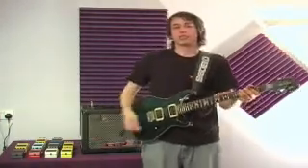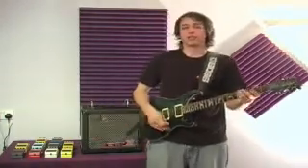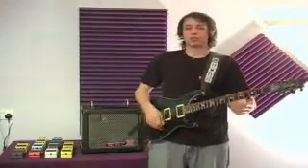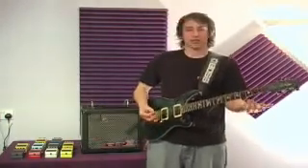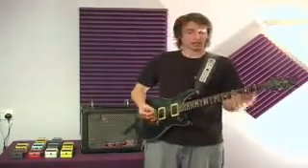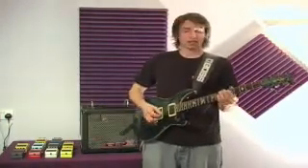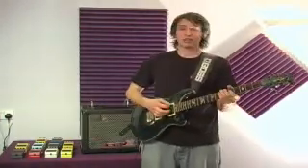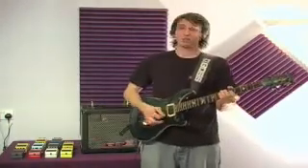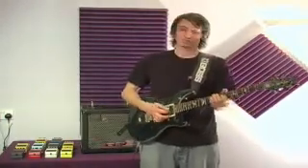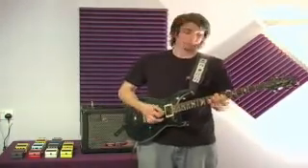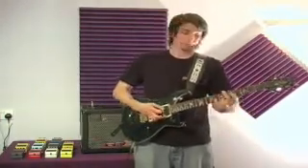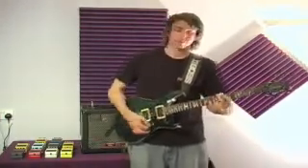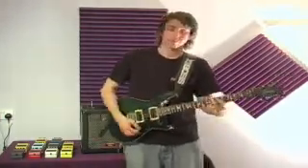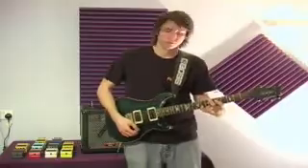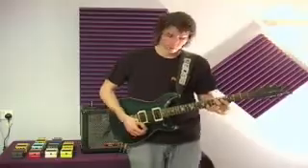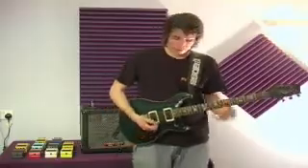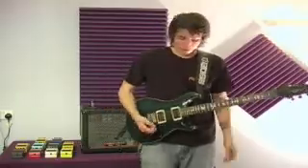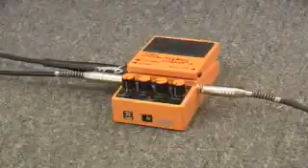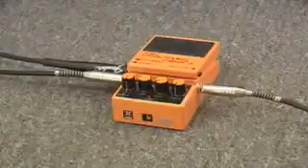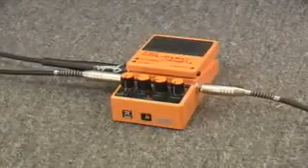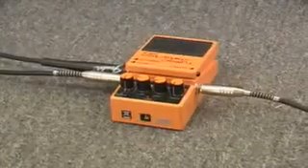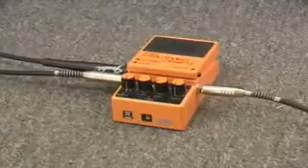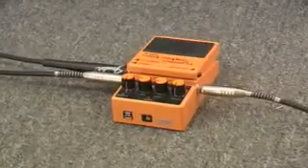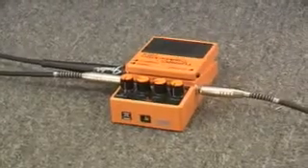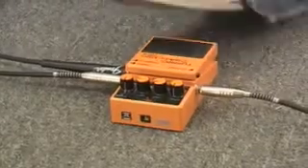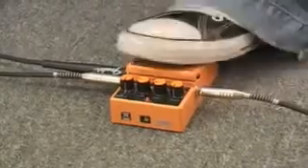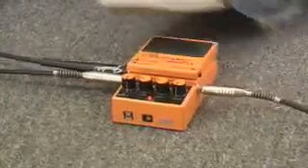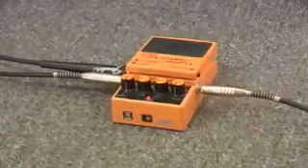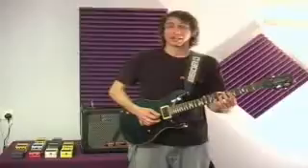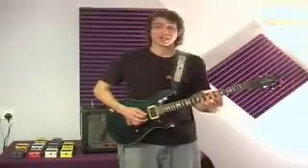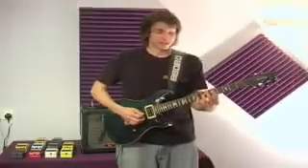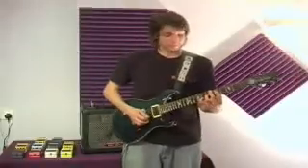Once again, a Q30 creates my clean. I add the turbo distortion and I get this.